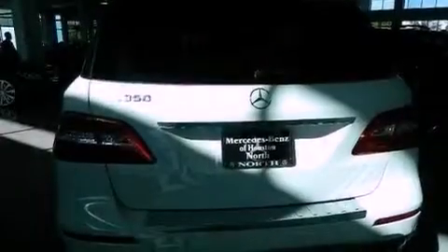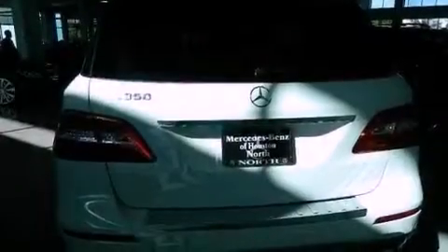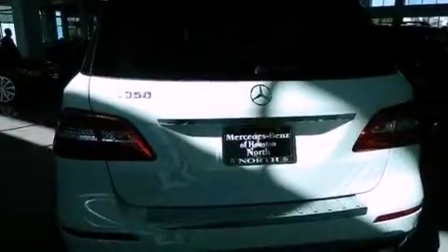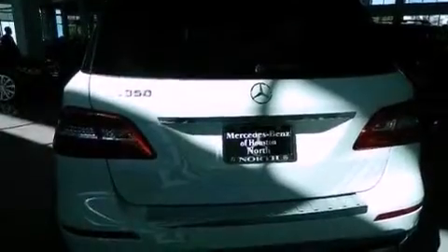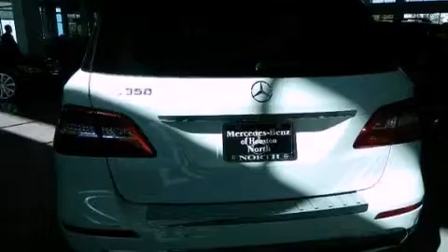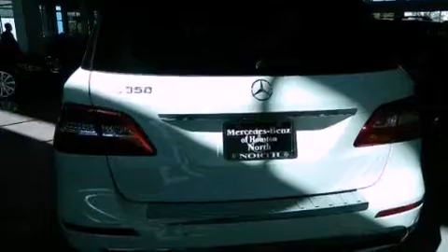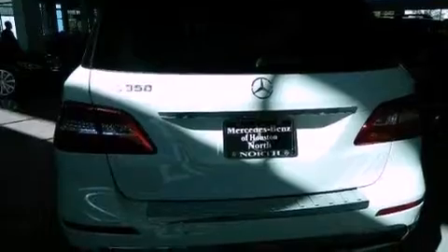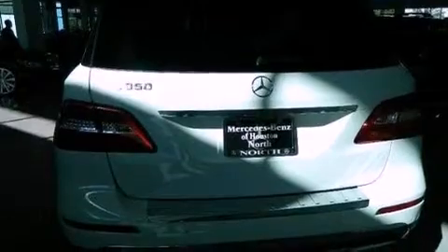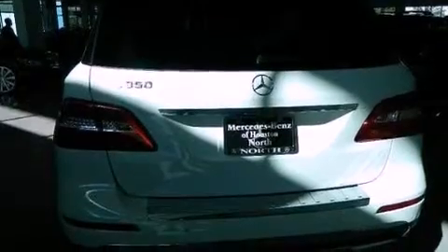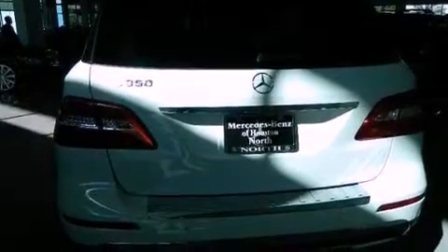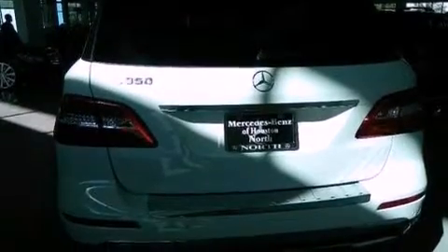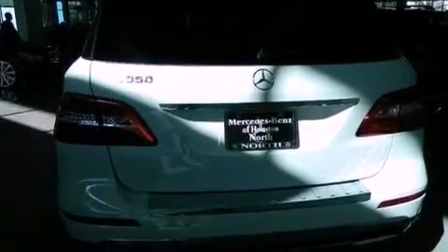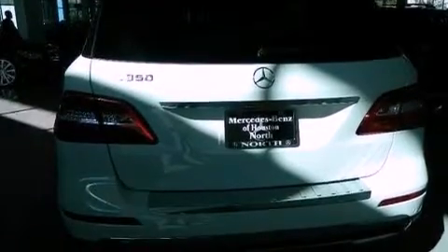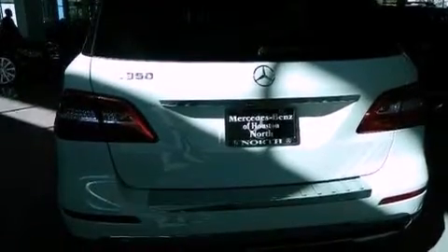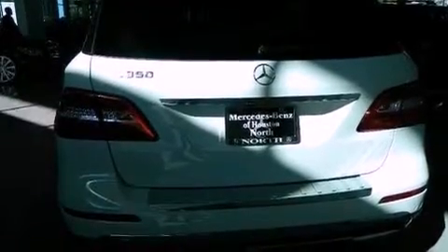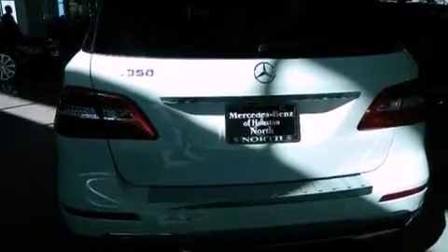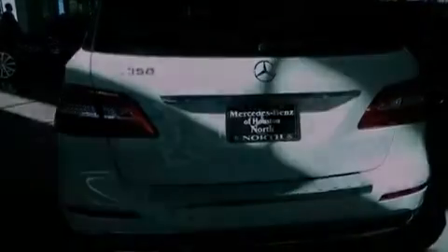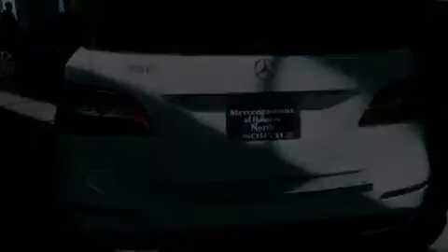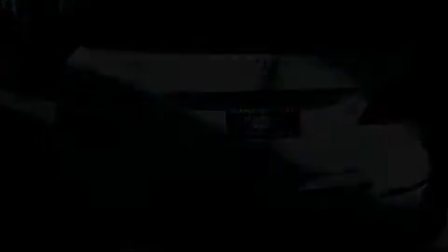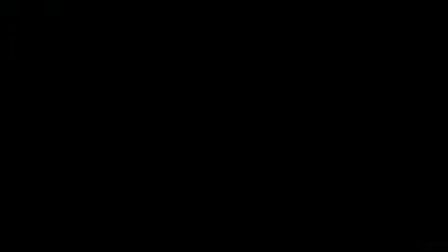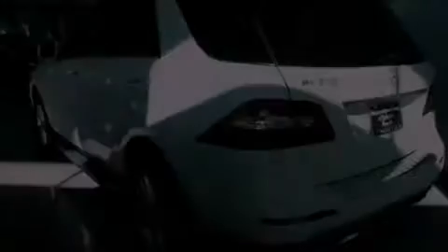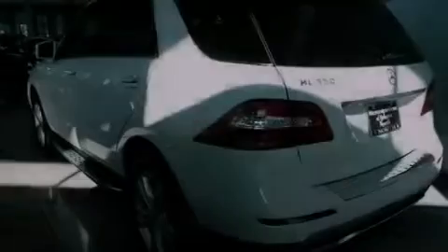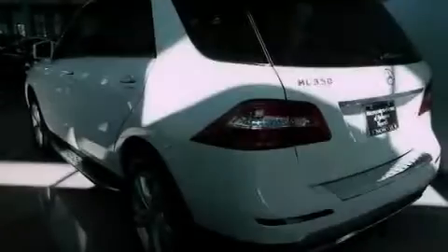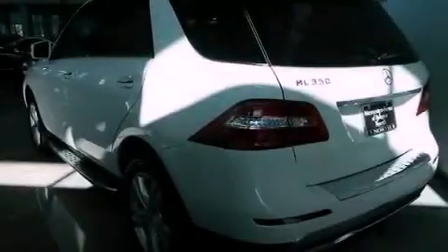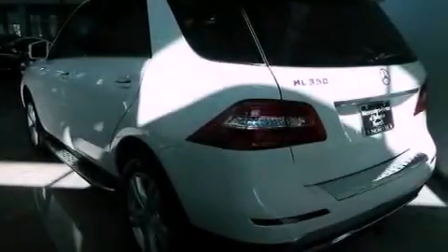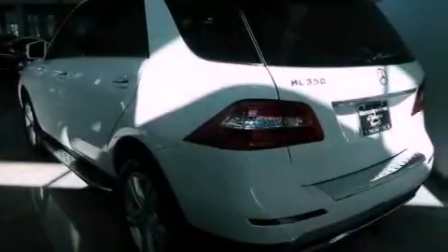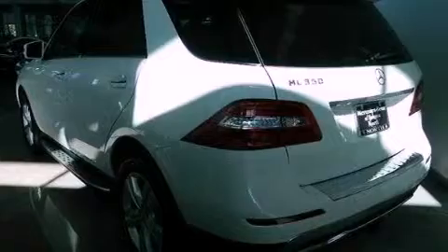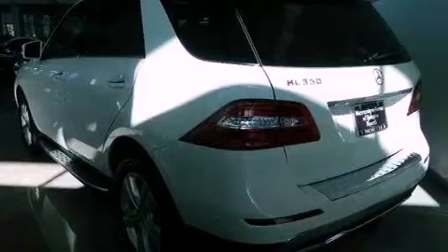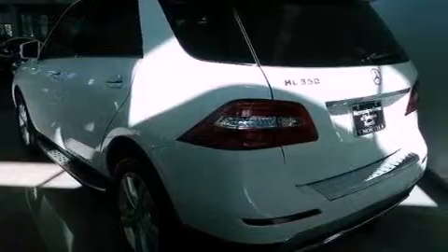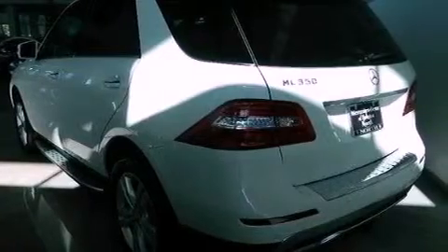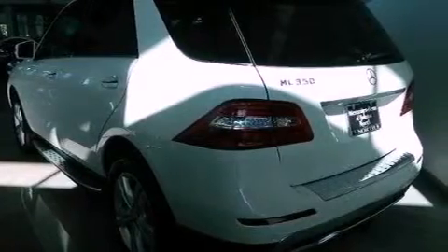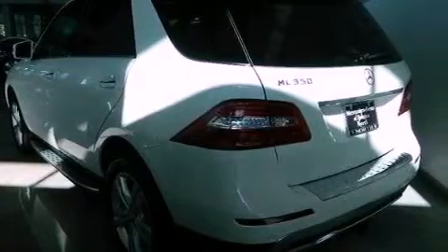Its top features include a double wishbone independent front suspension, skid plates, and lane-keeping assist.